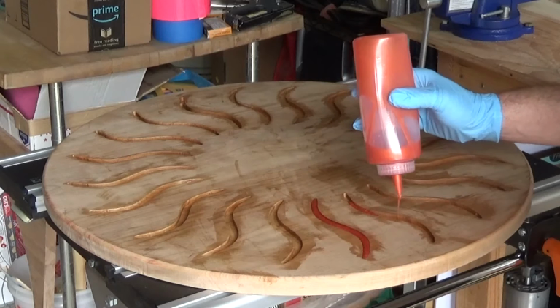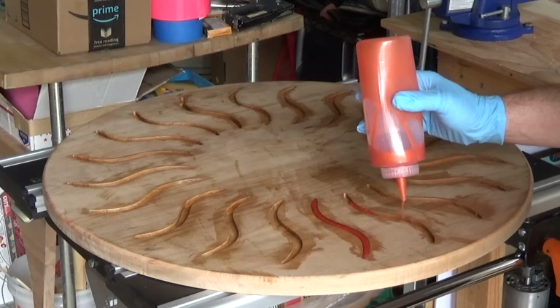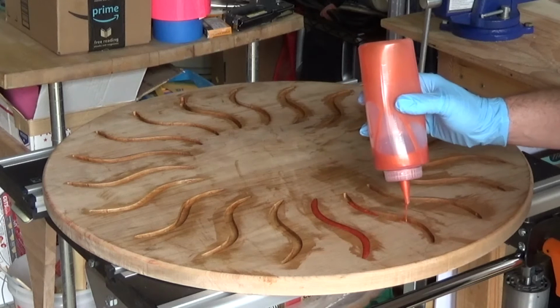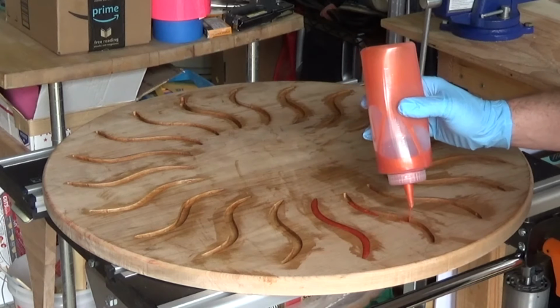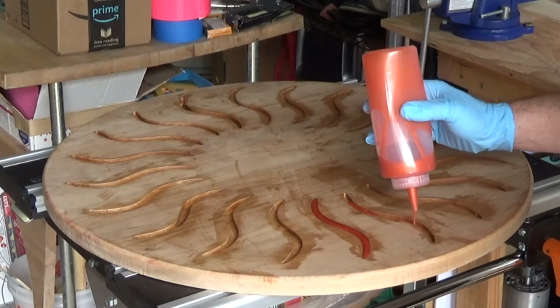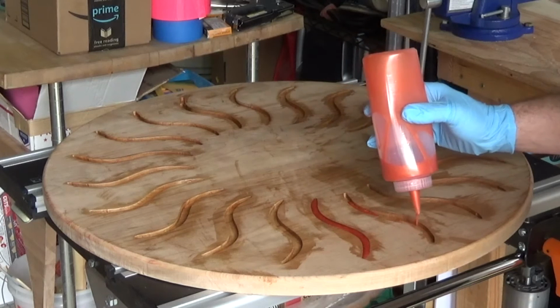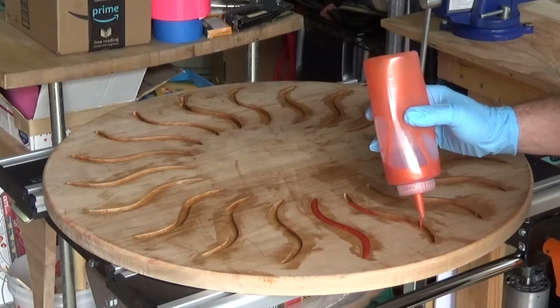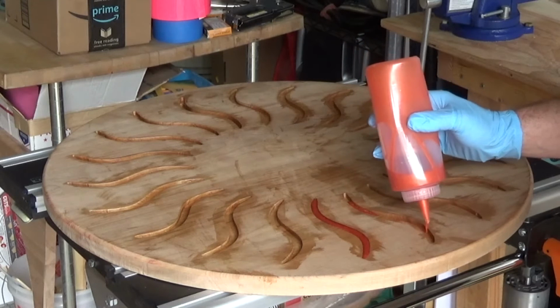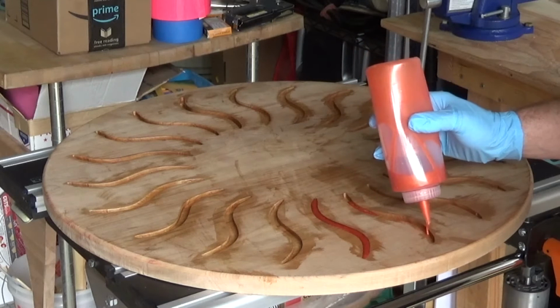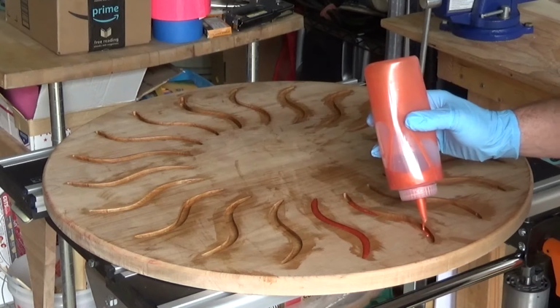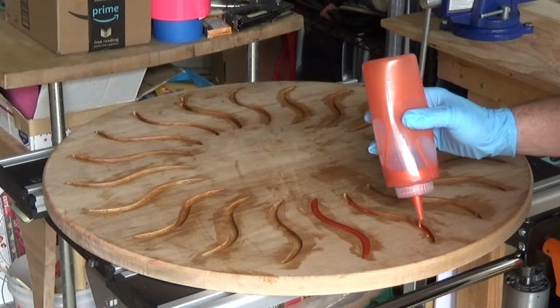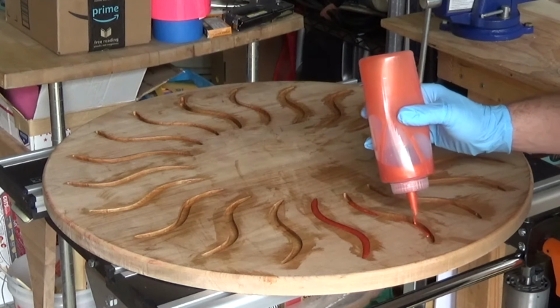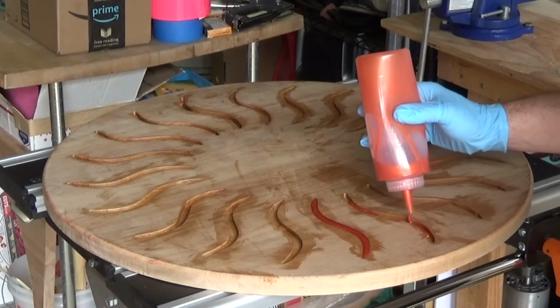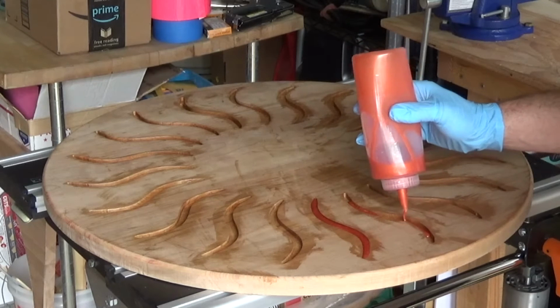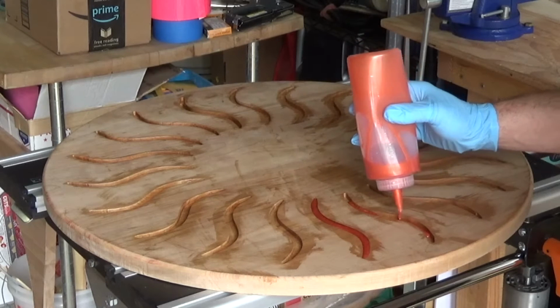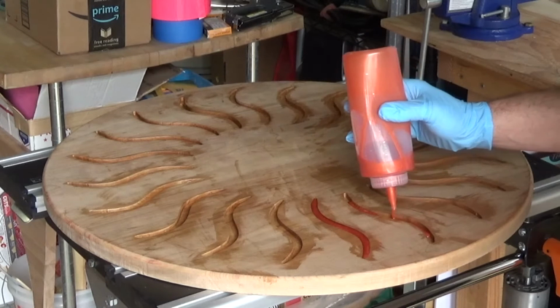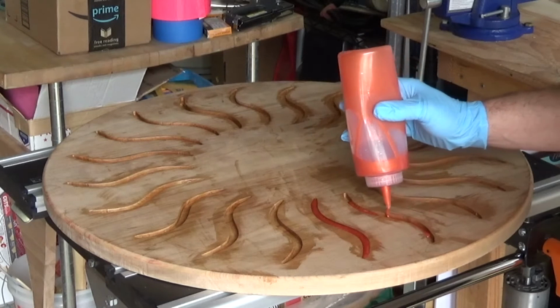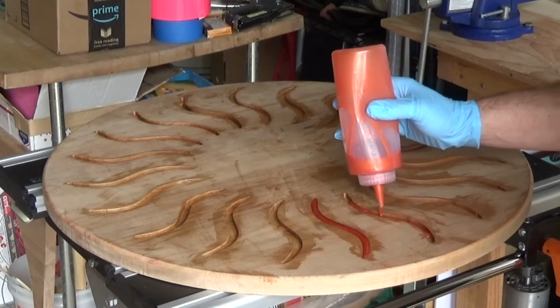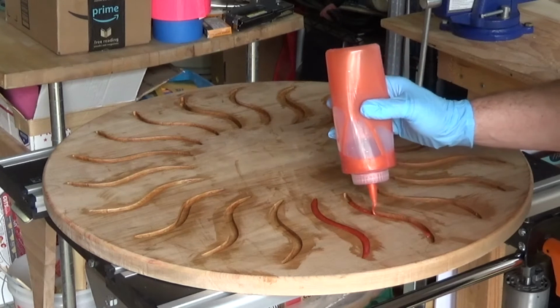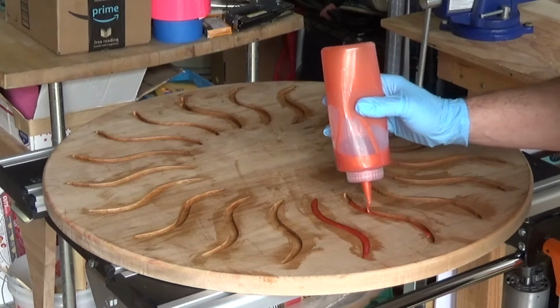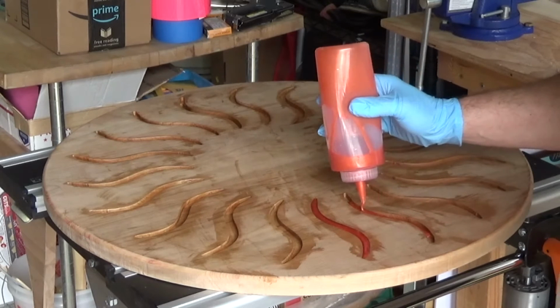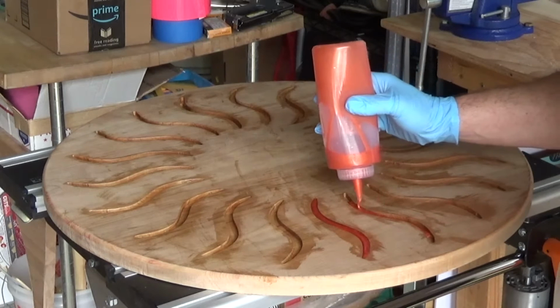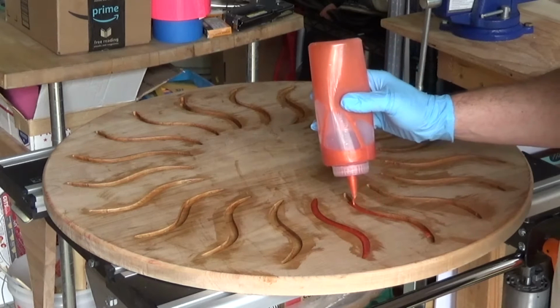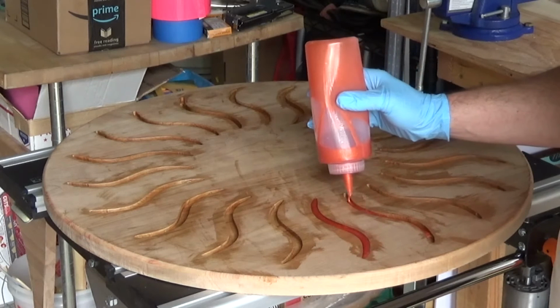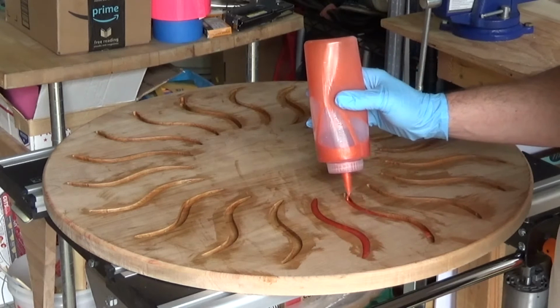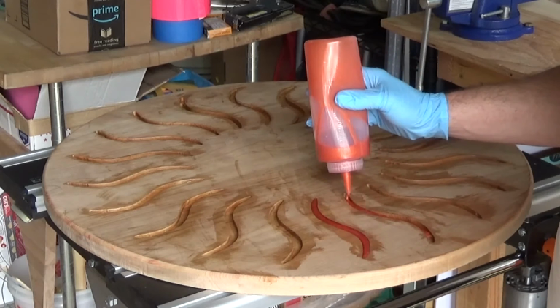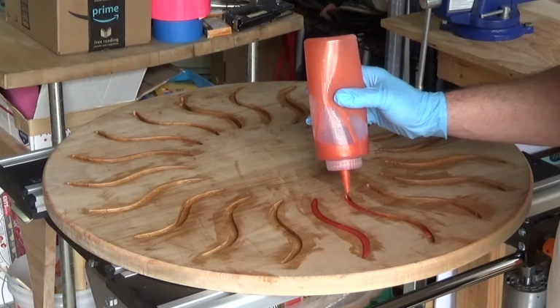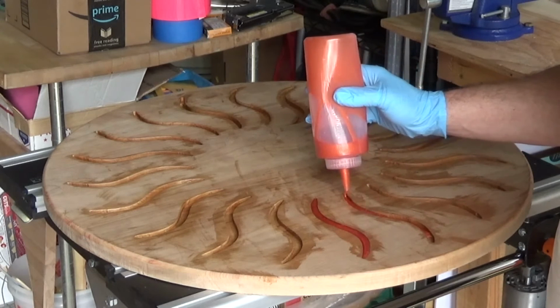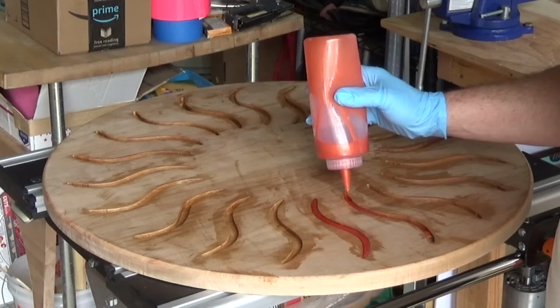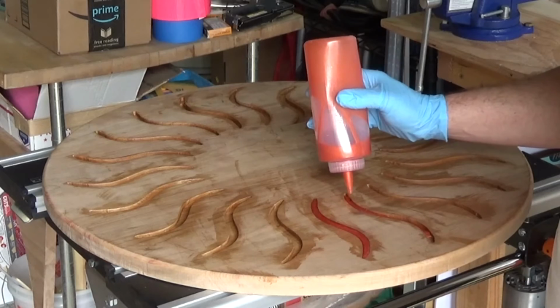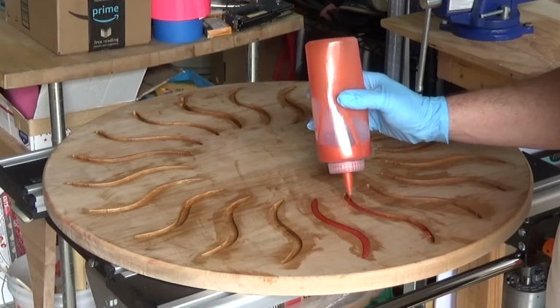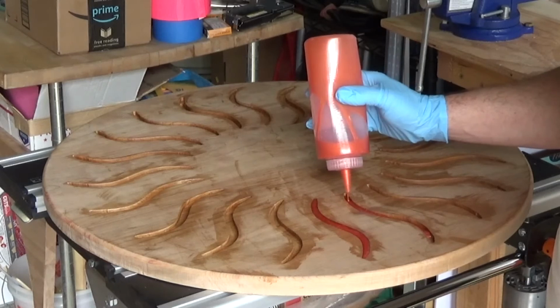I mixed up a batch of epoxy with the right amount of orange pigment determined from my test. These cheap condiment dispensers are great for pouring controlled amounts of epoxy into small spaces.